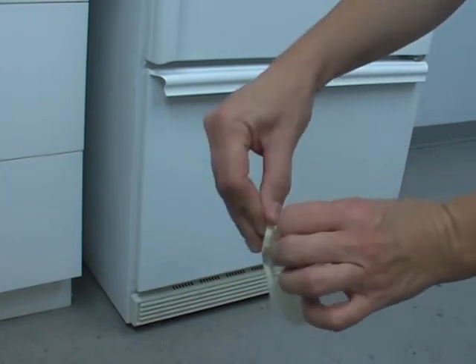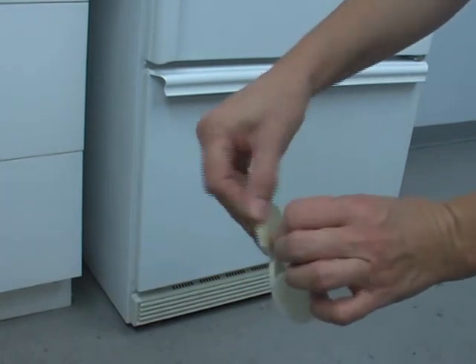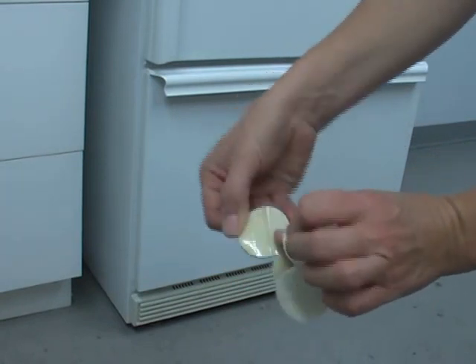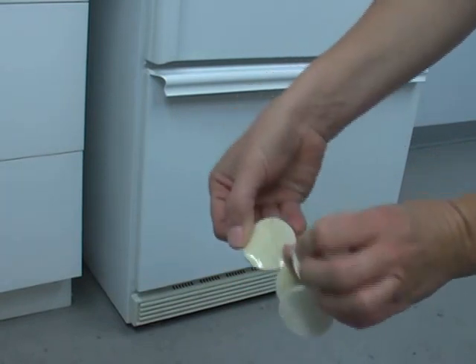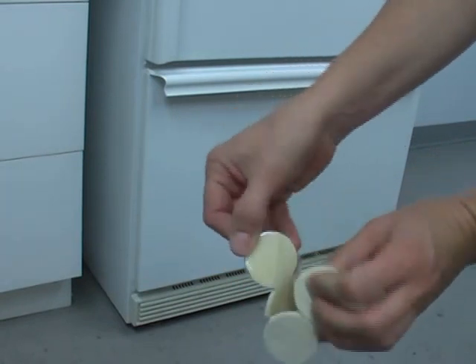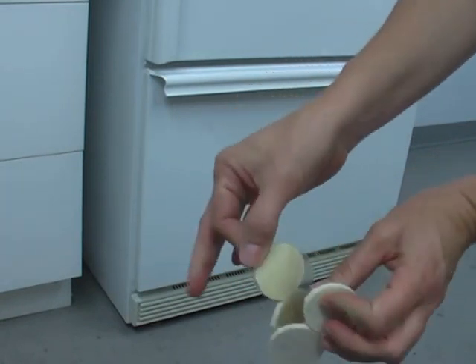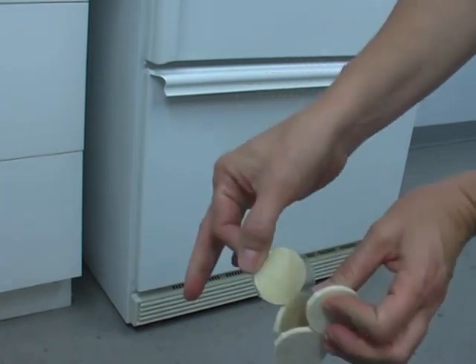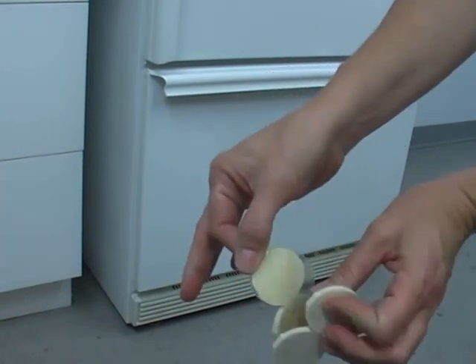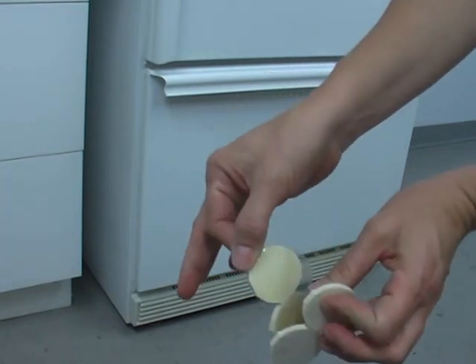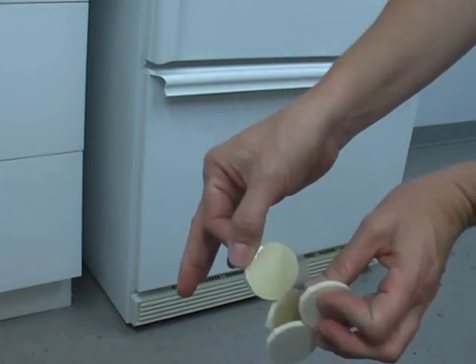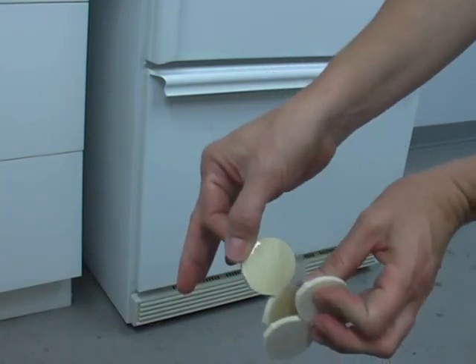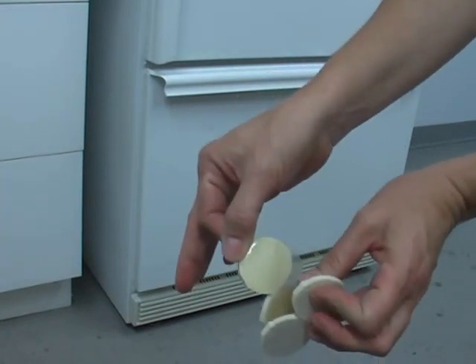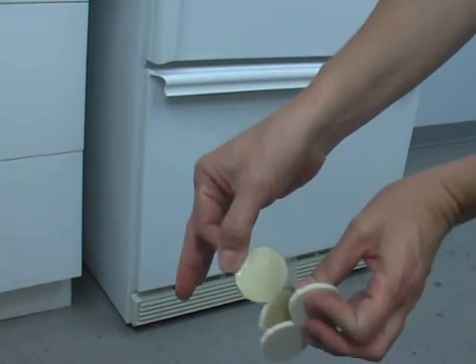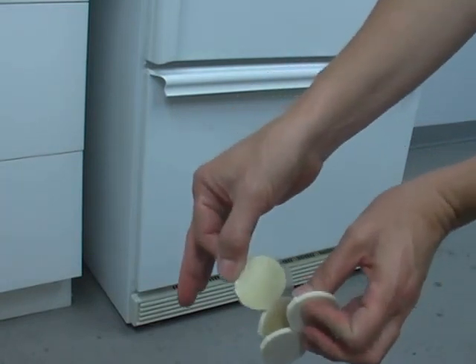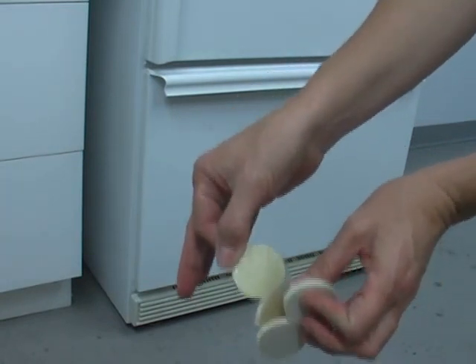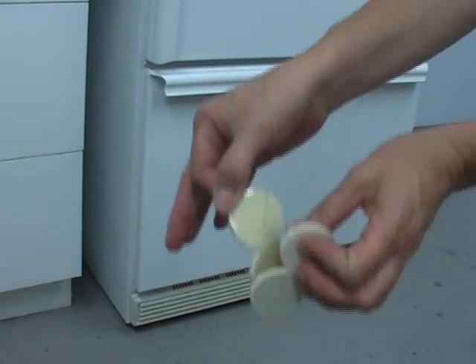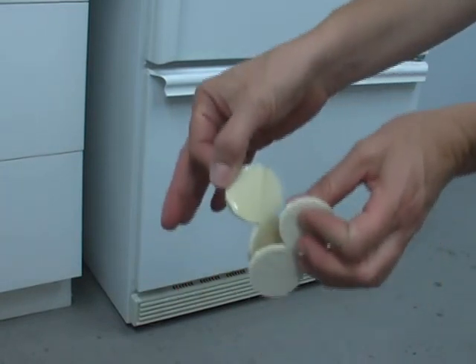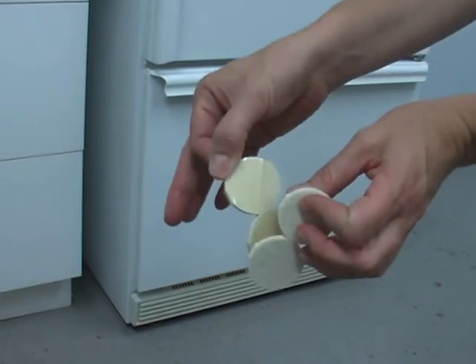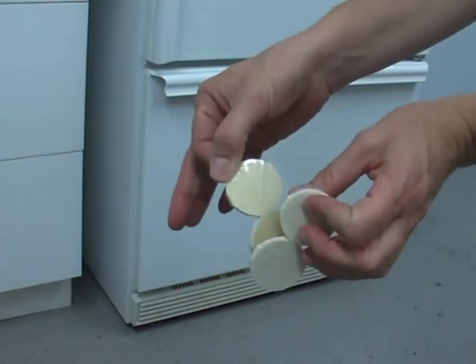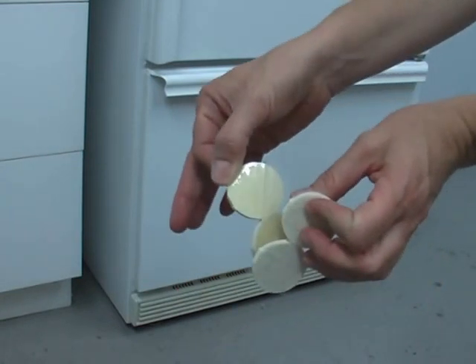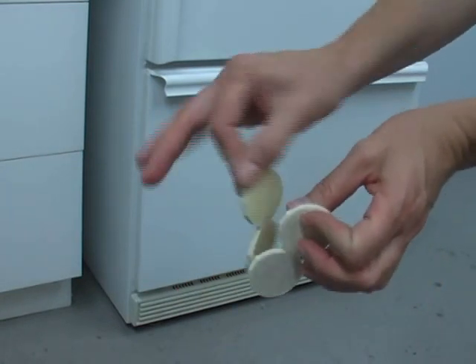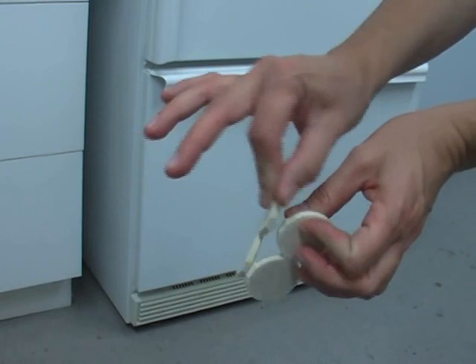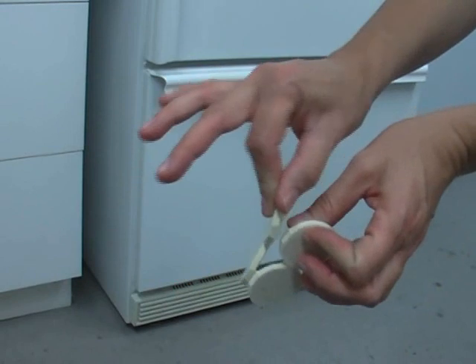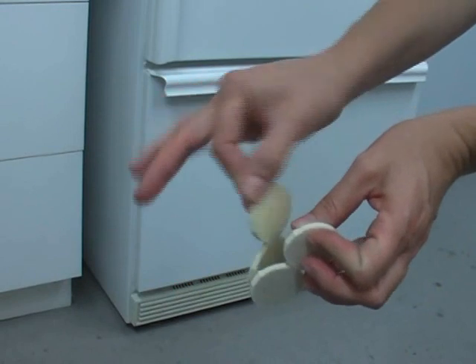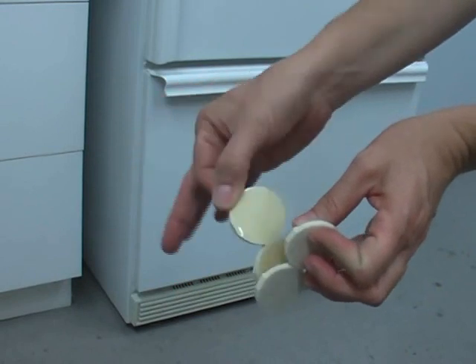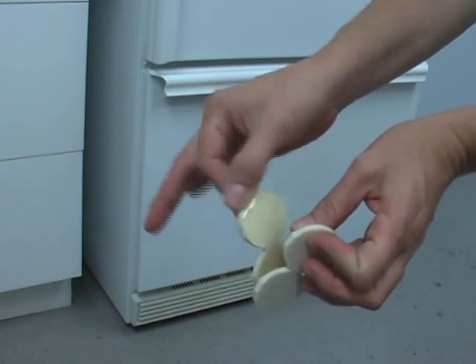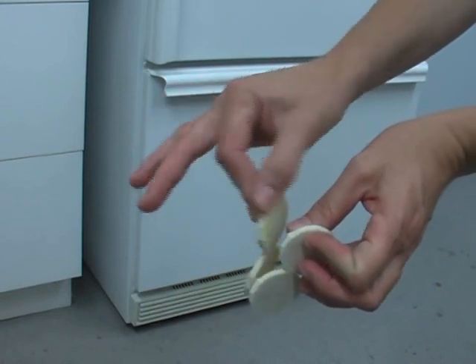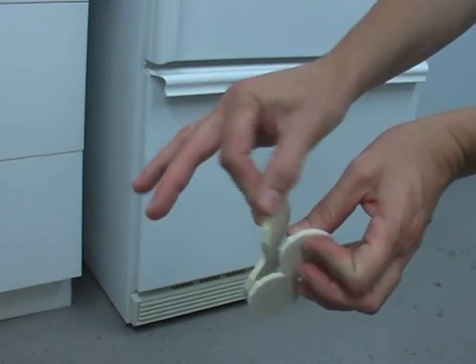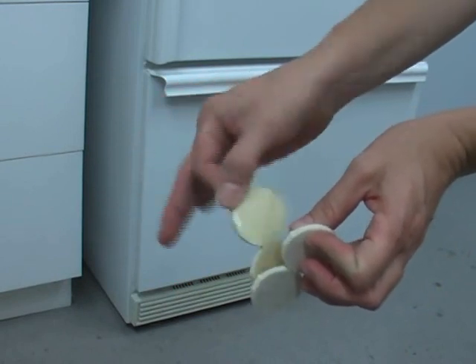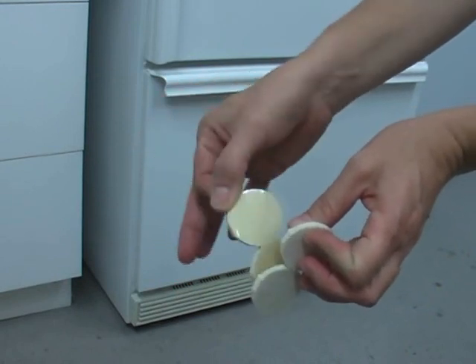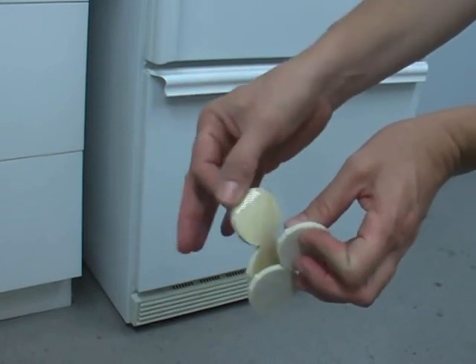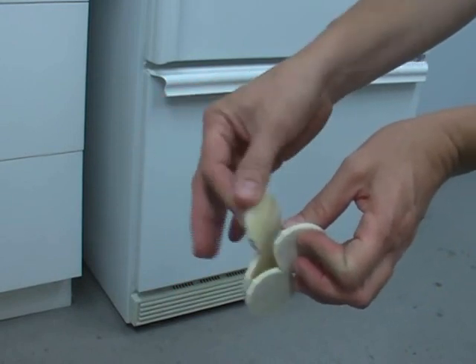Rest assured, the adhesive will retrieve its full strength once it comes back to room temperature.